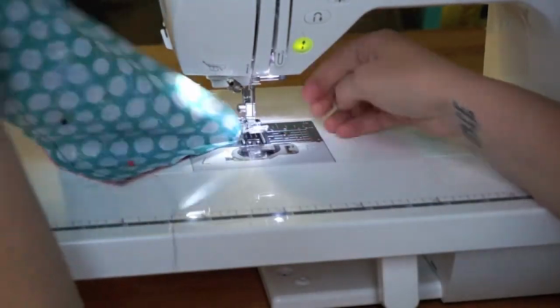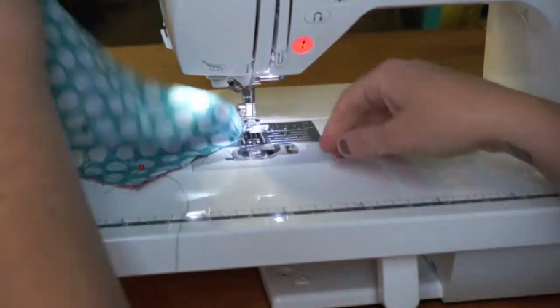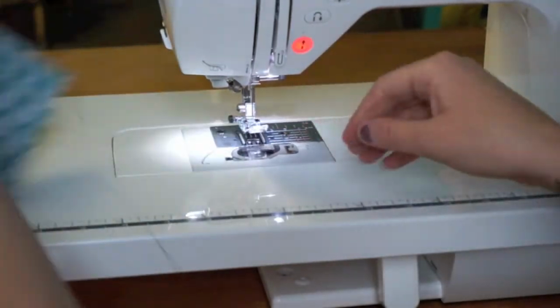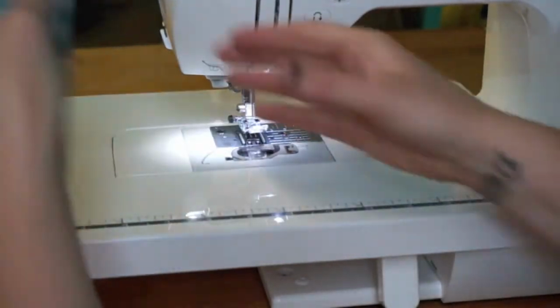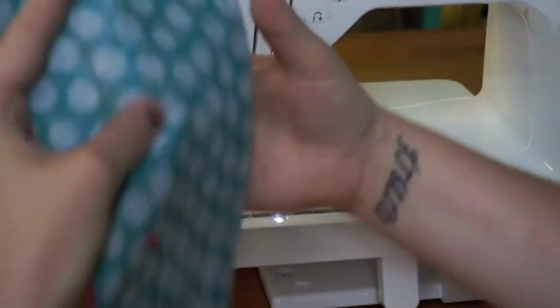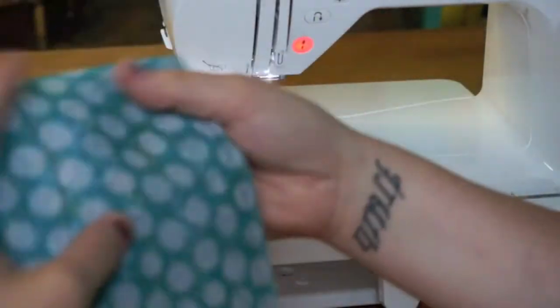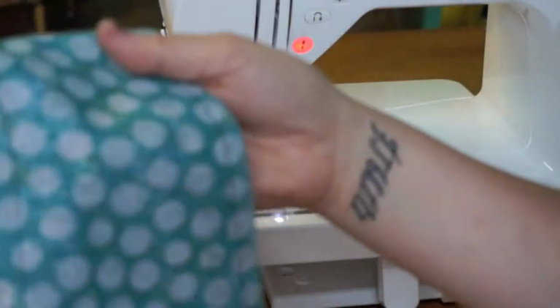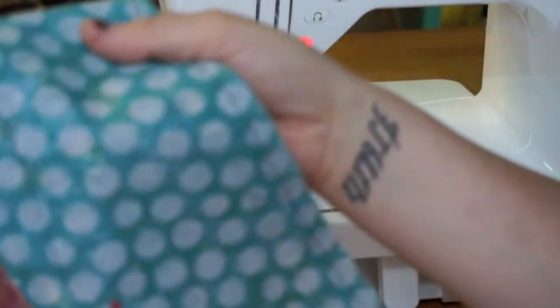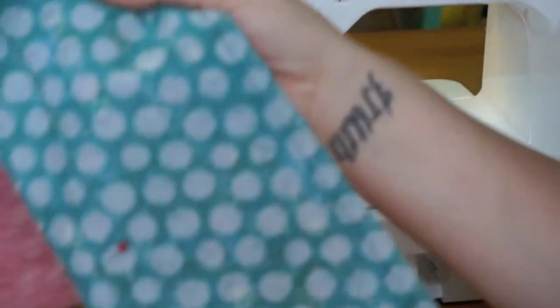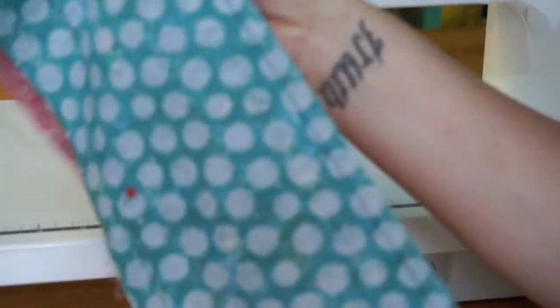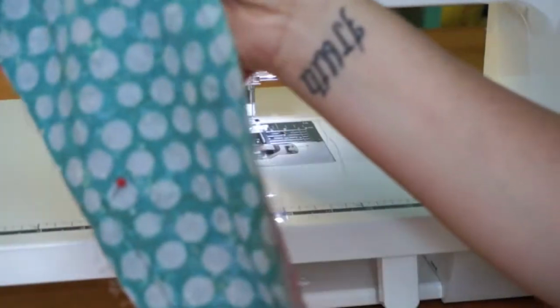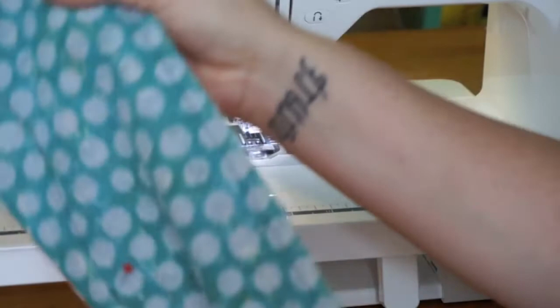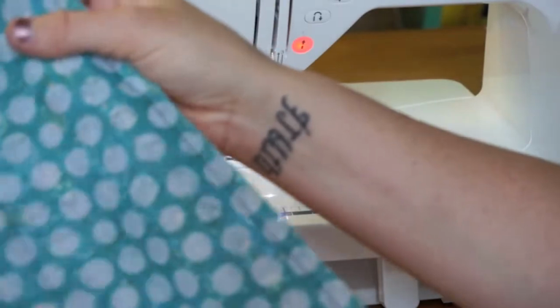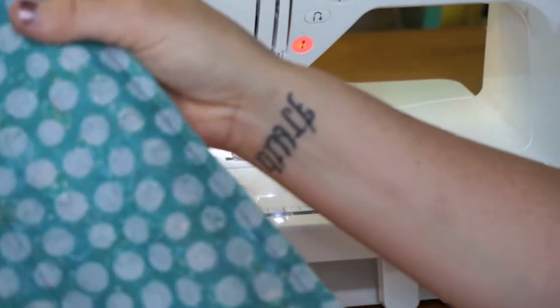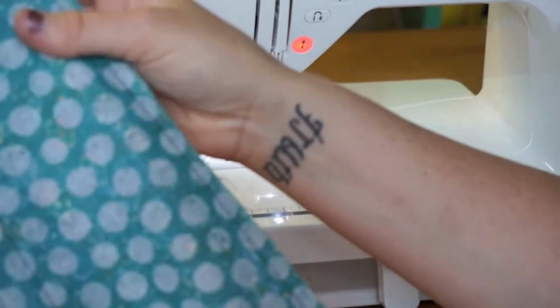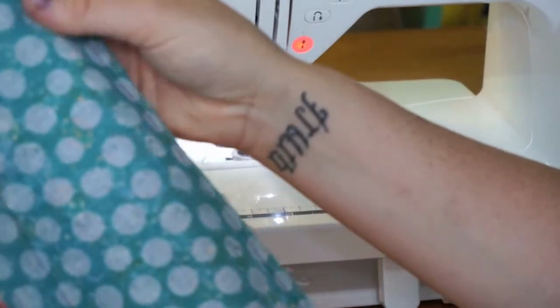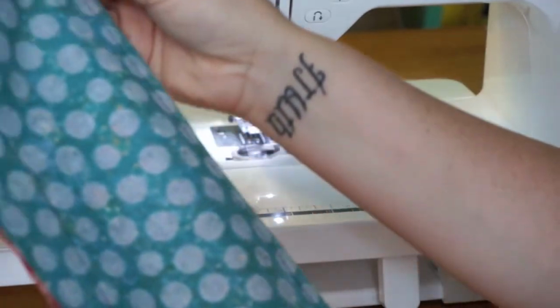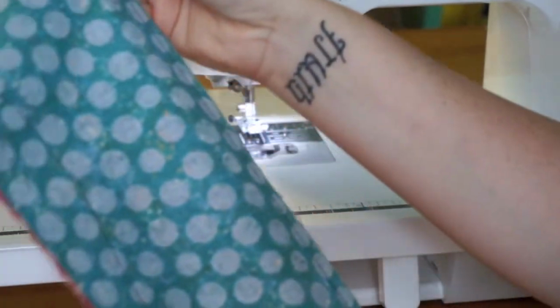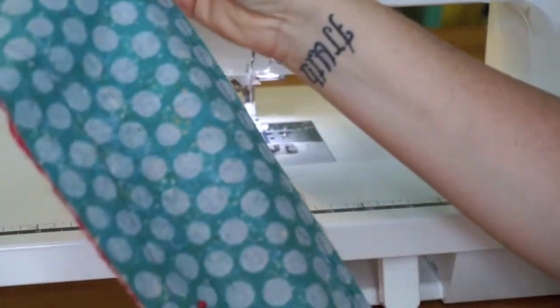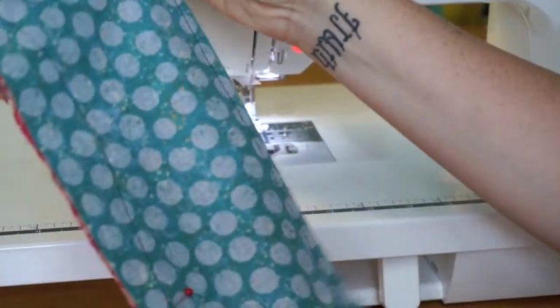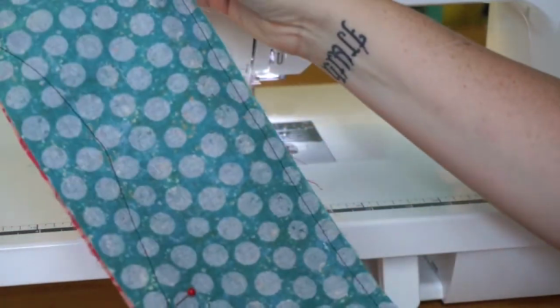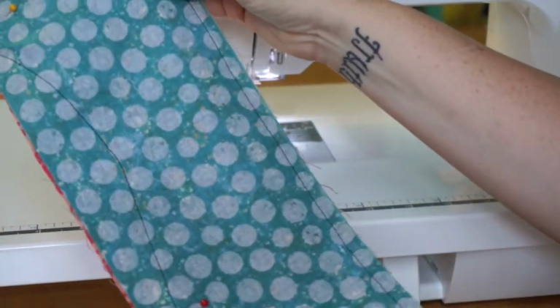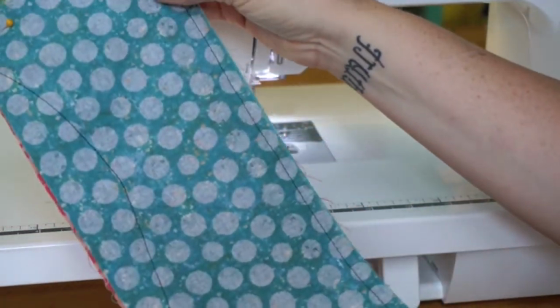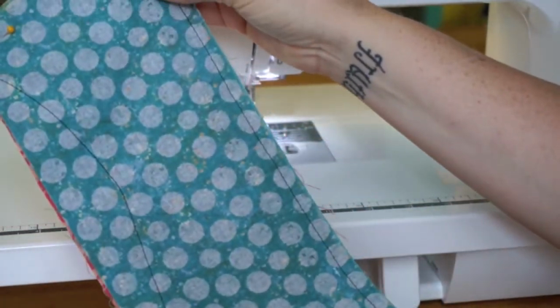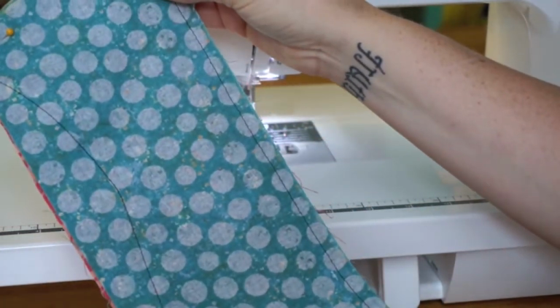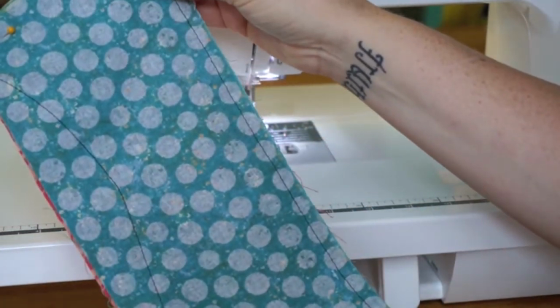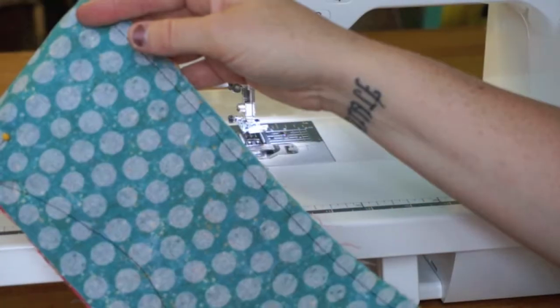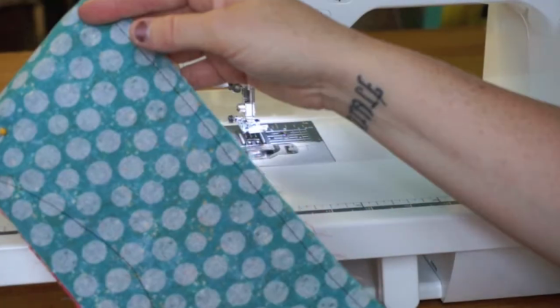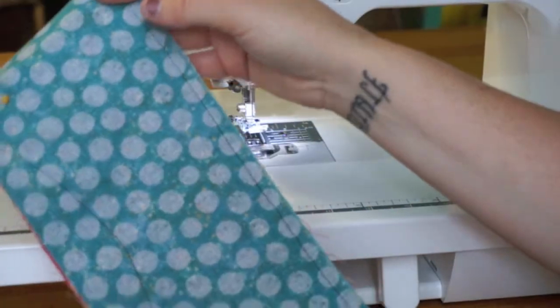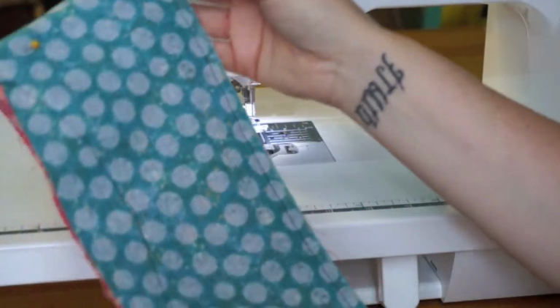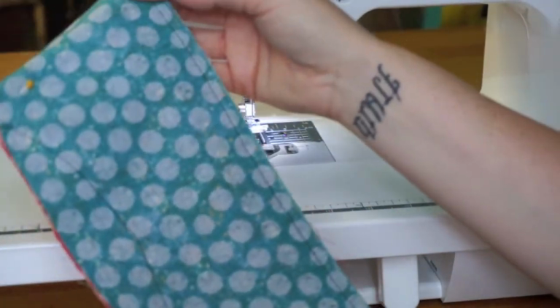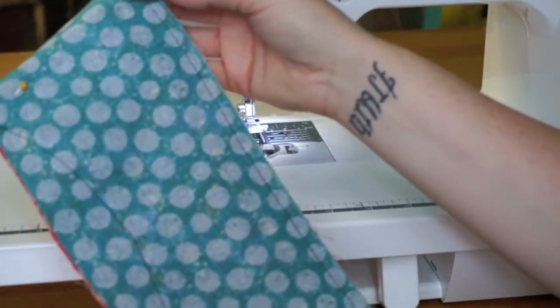That's a nice straight line for you. There you go. Enjoy.